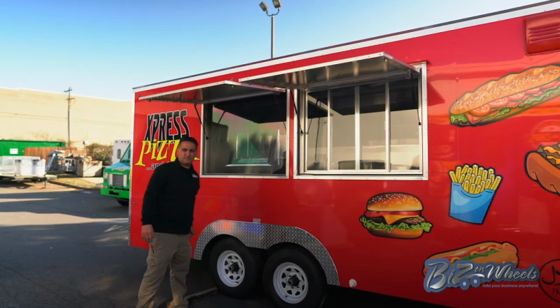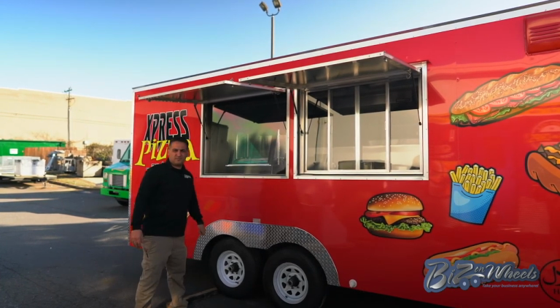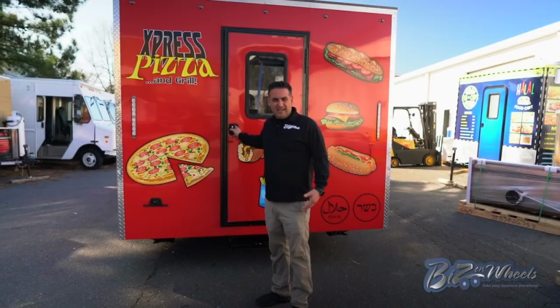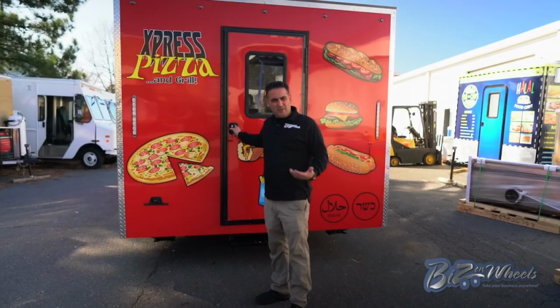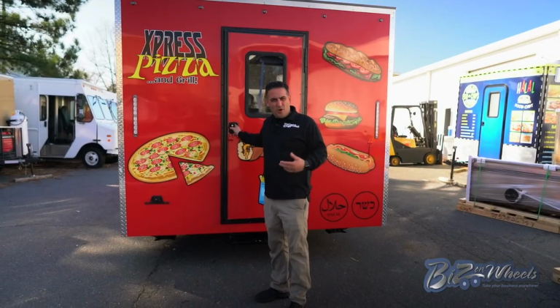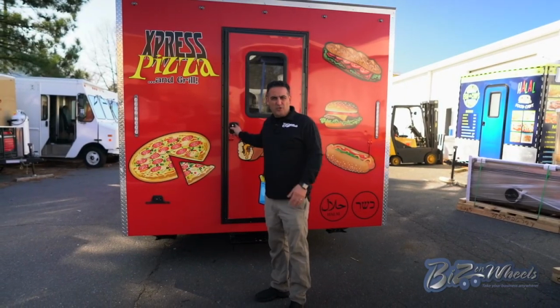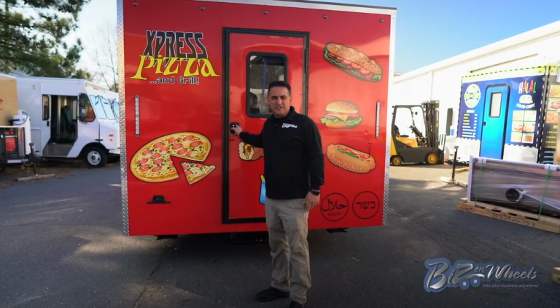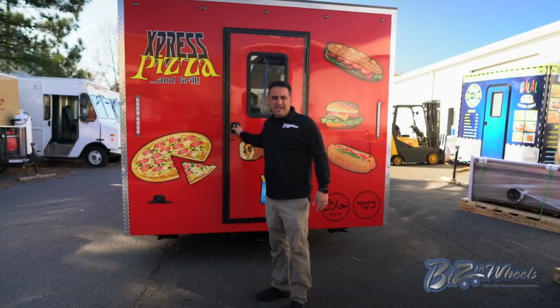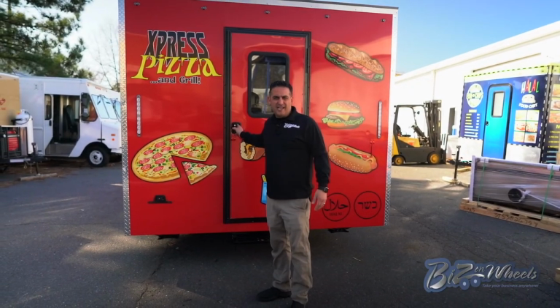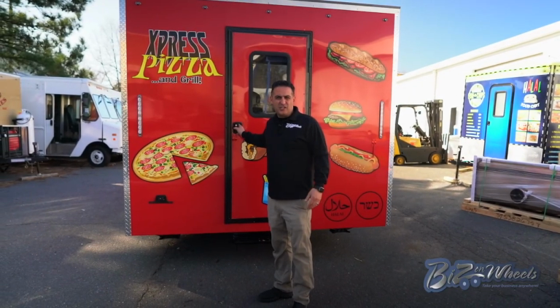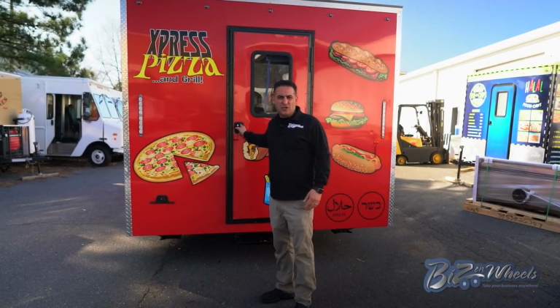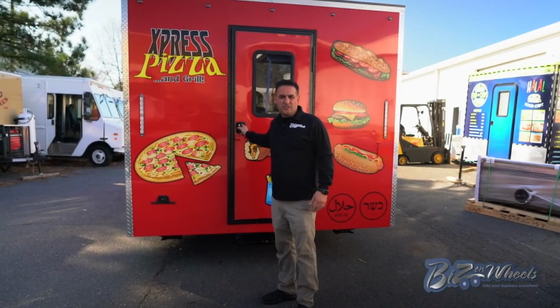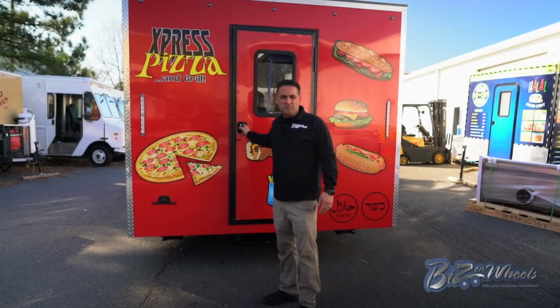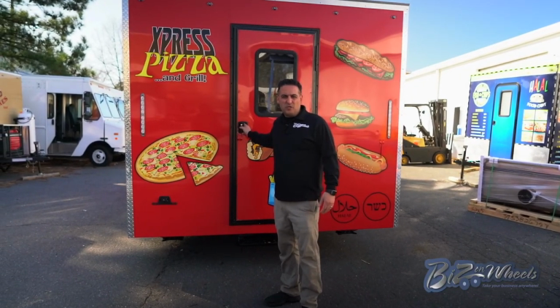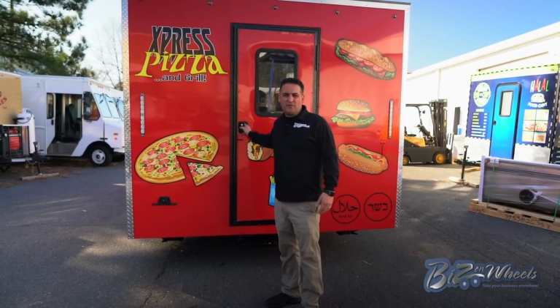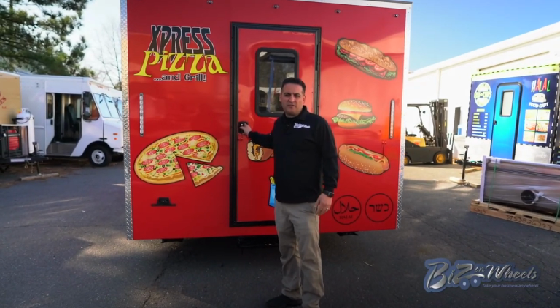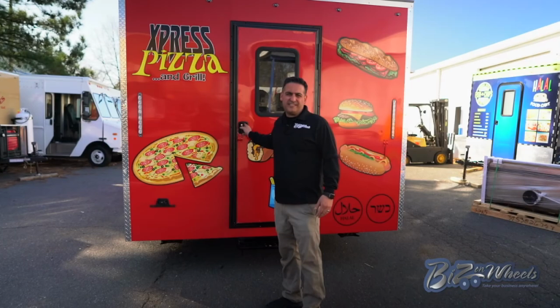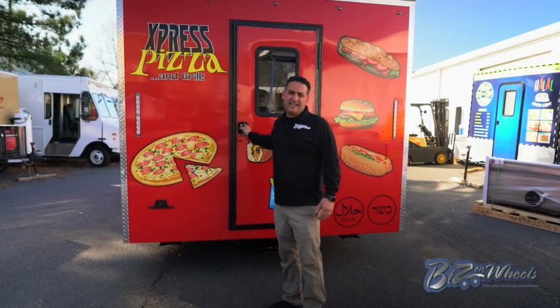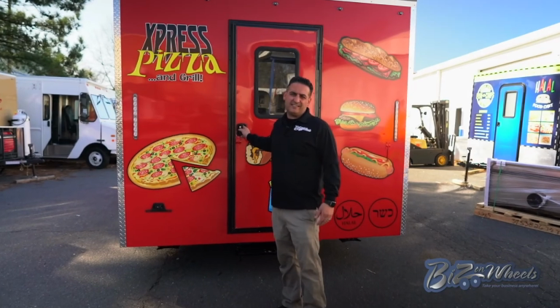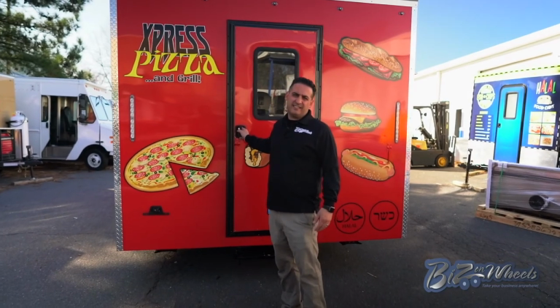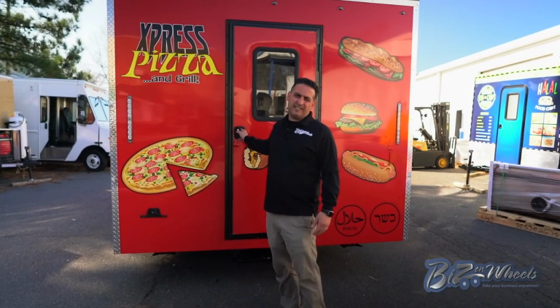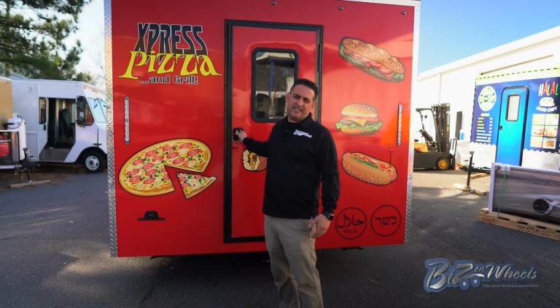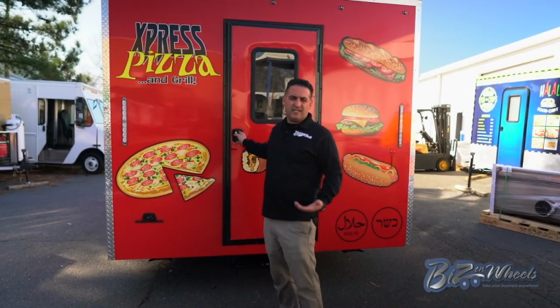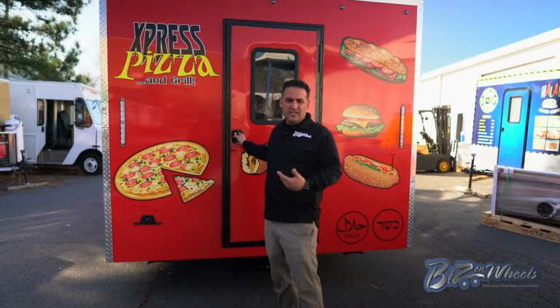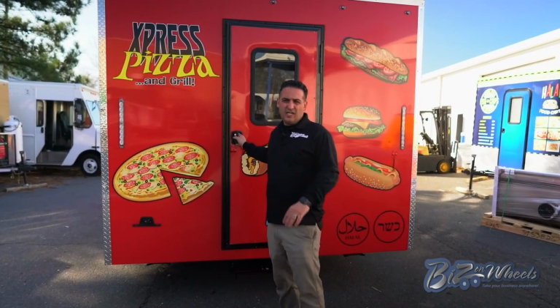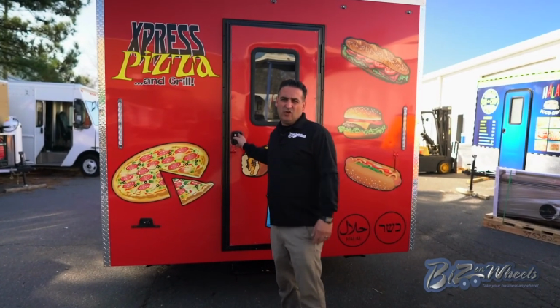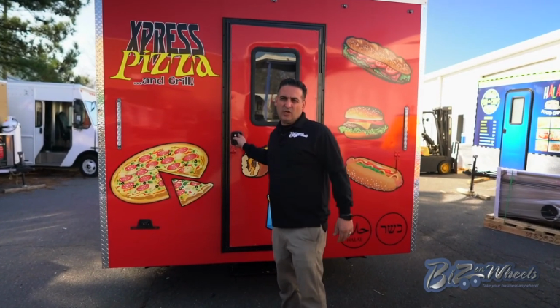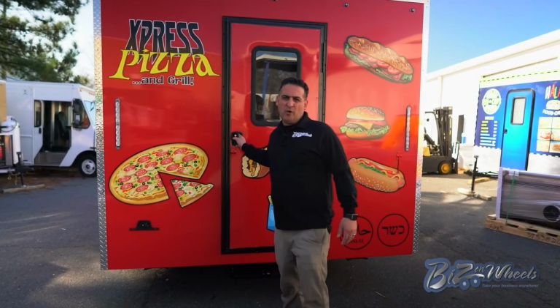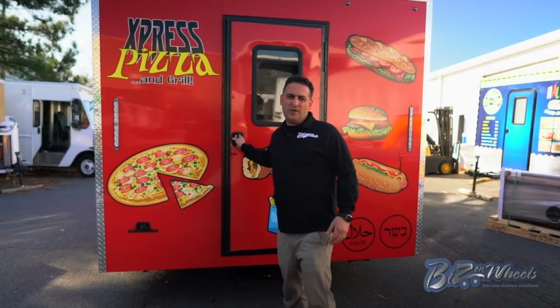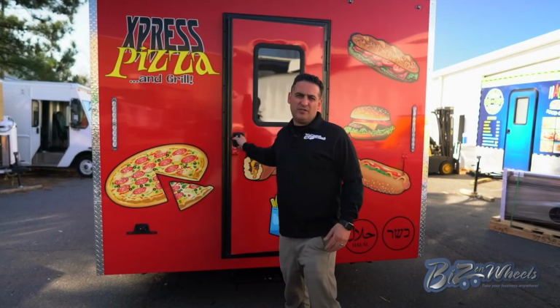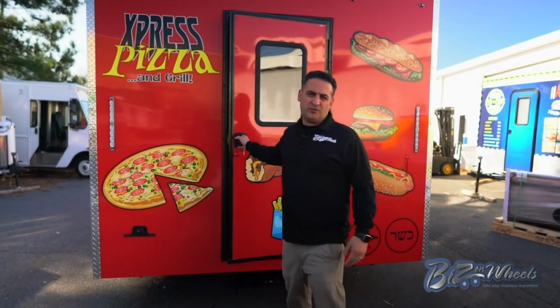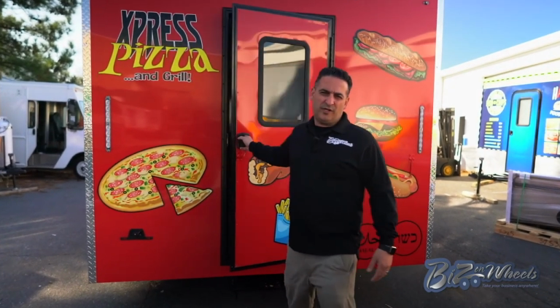Let me walk you inside and show you this beautiful stainless interior and all the equipment on this trailer.